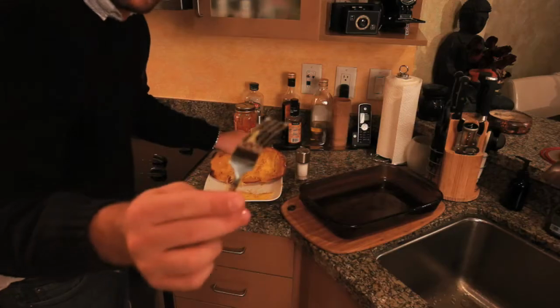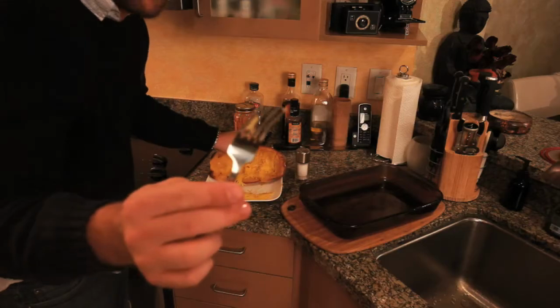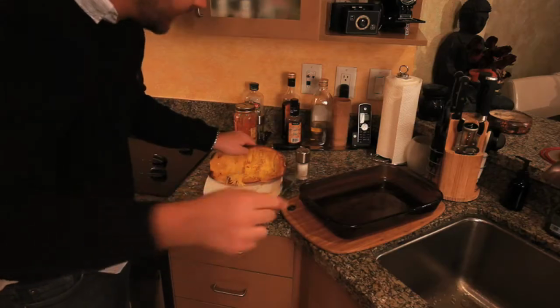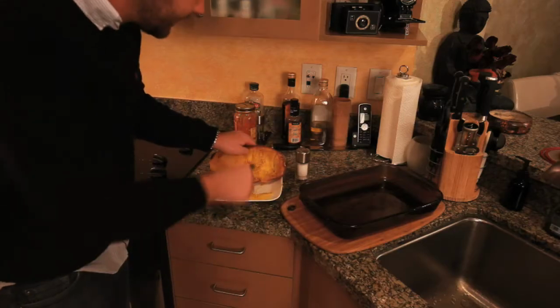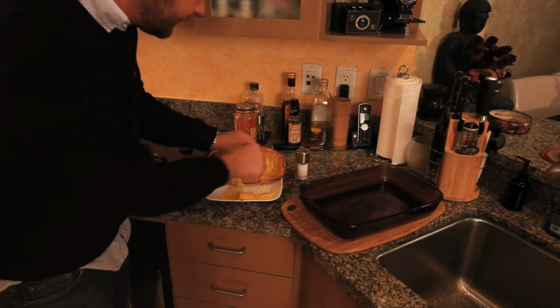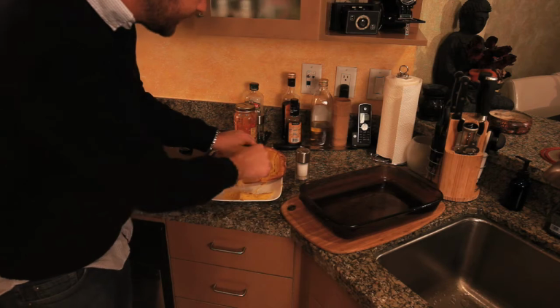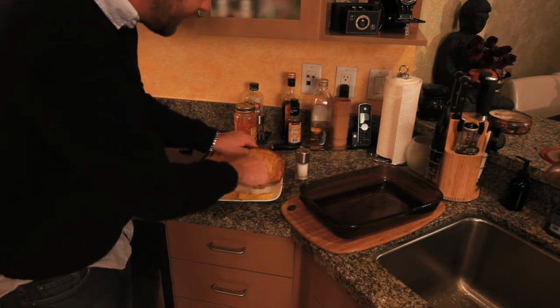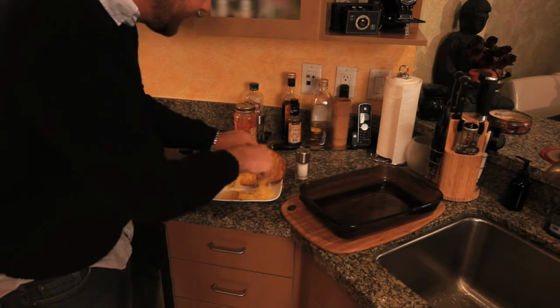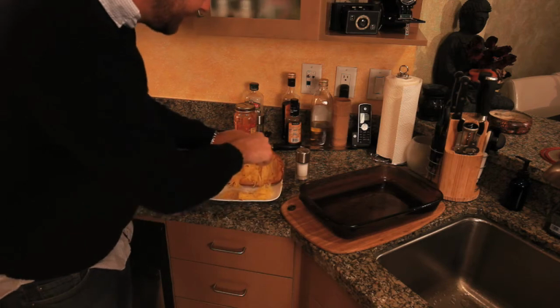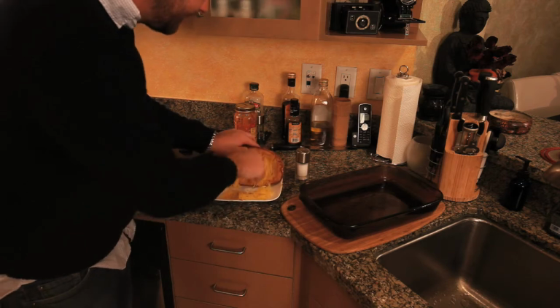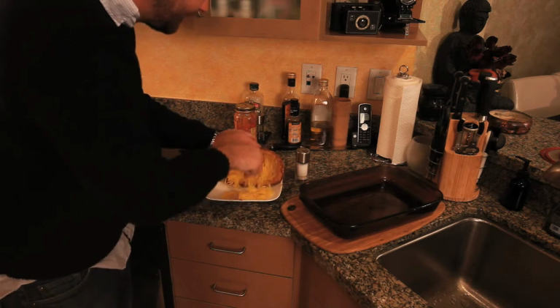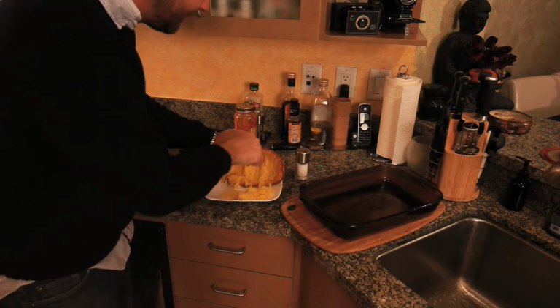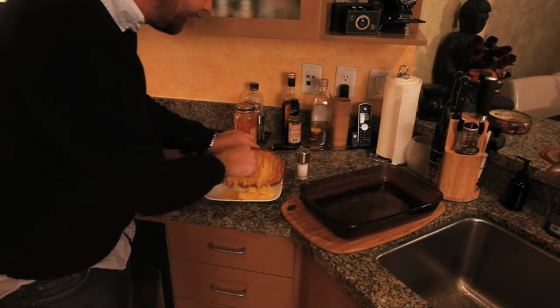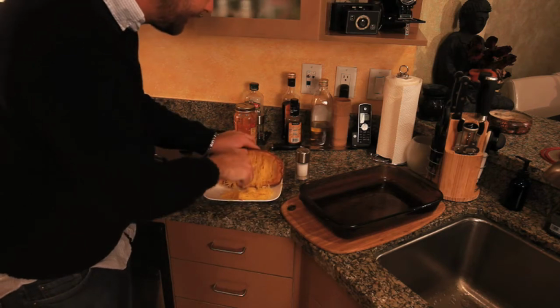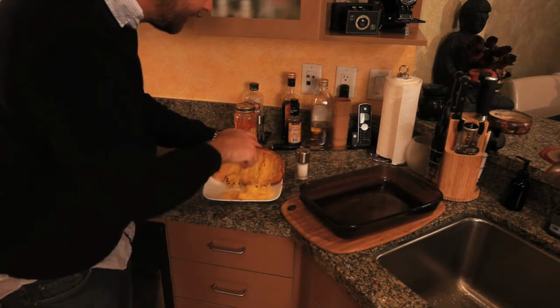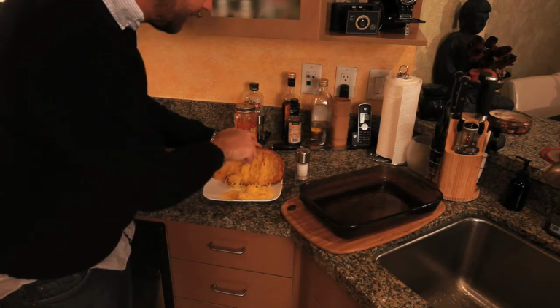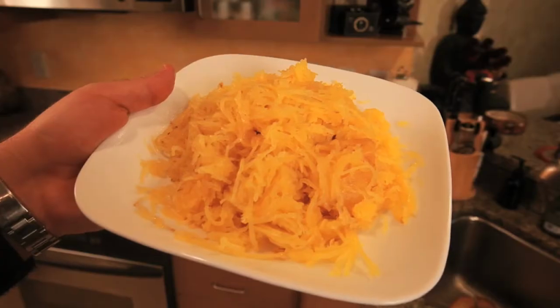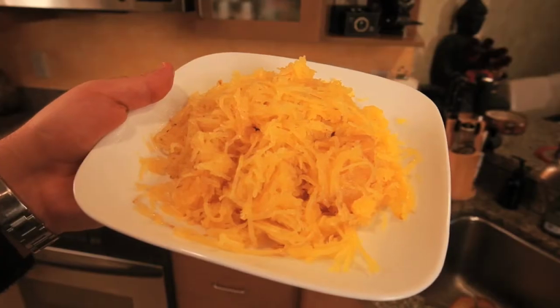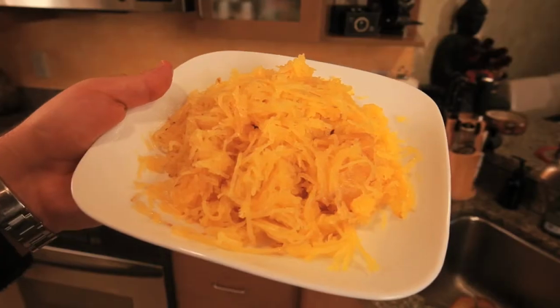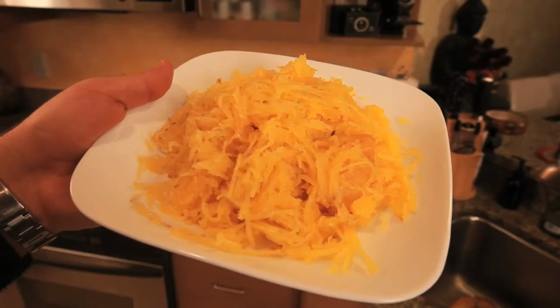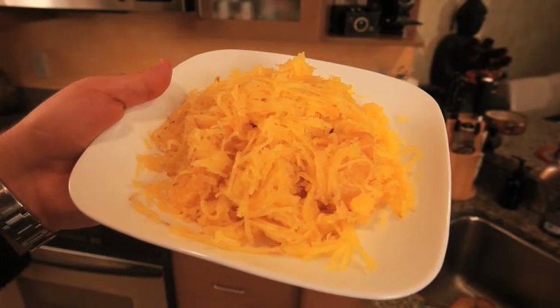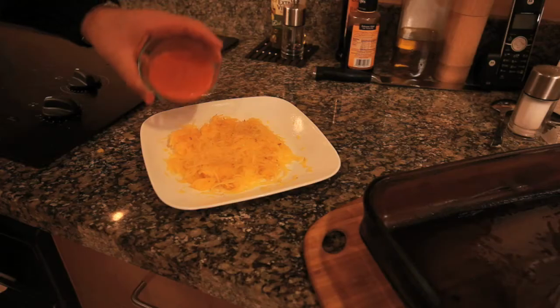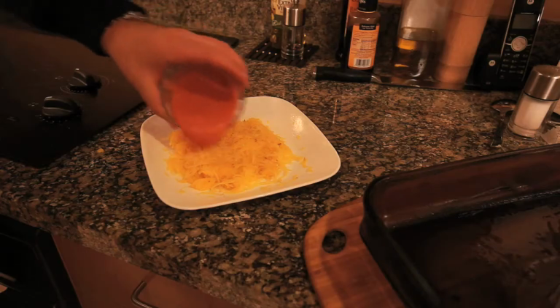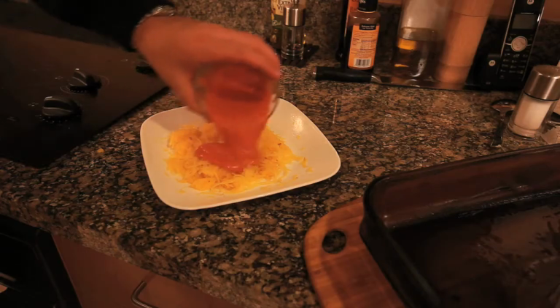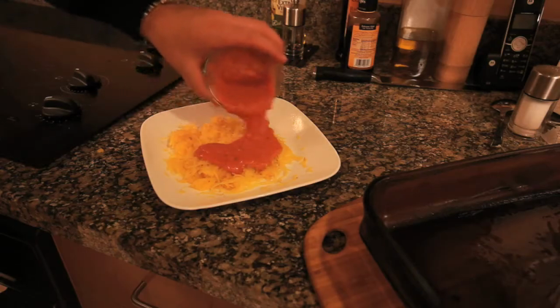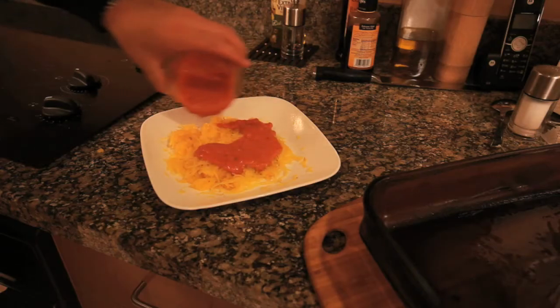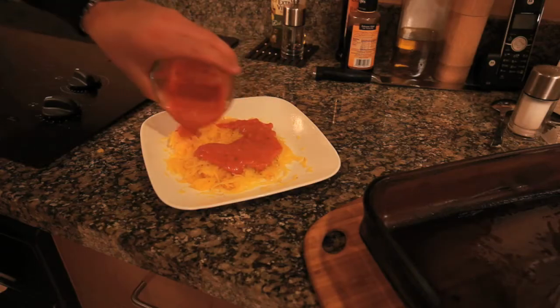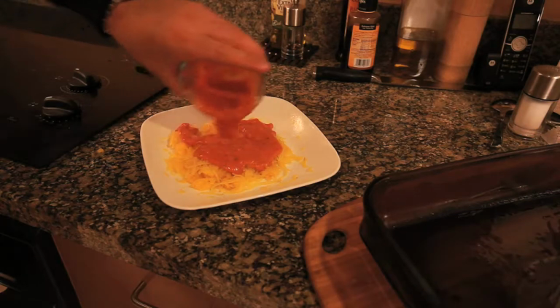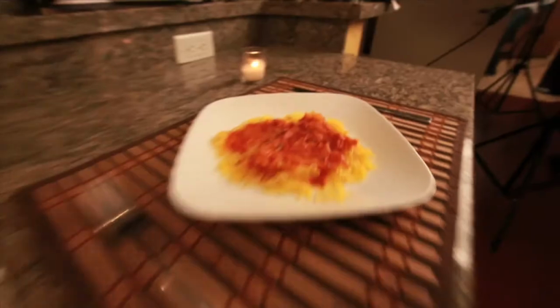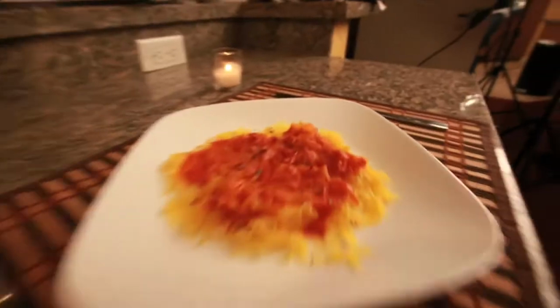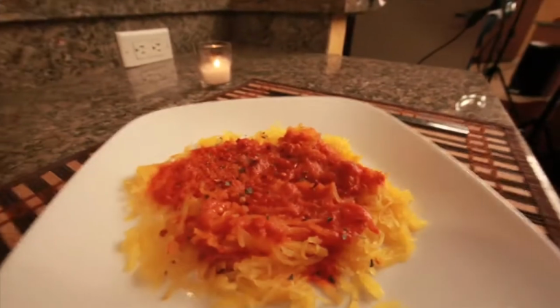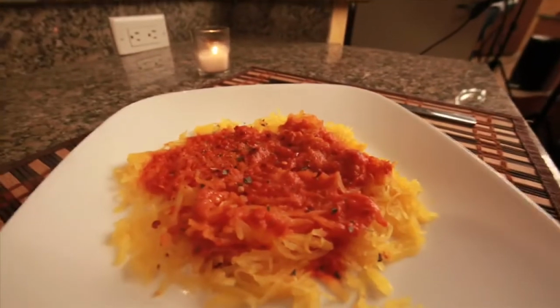Use a fork. Scrape it. Sauce it. Serve it.